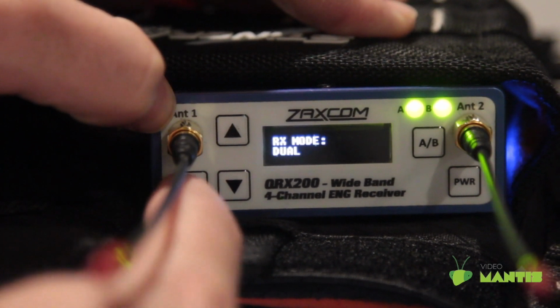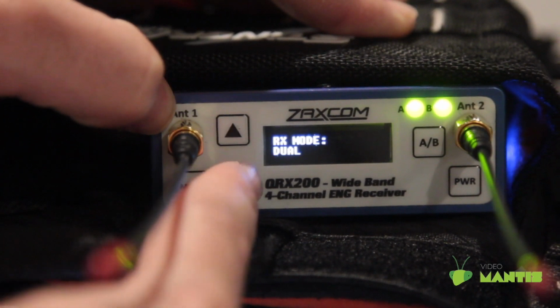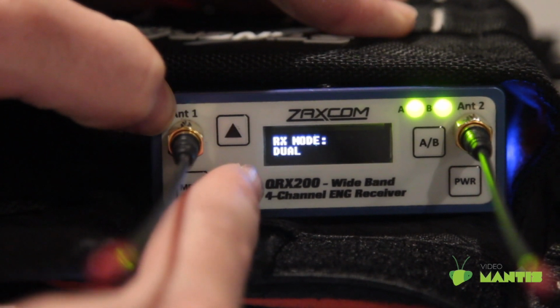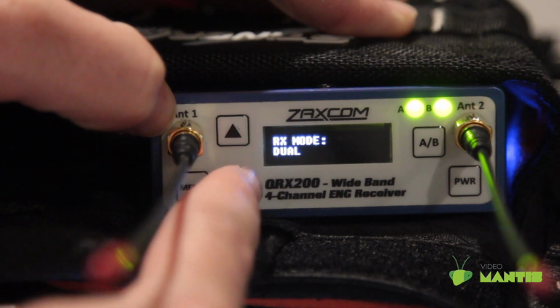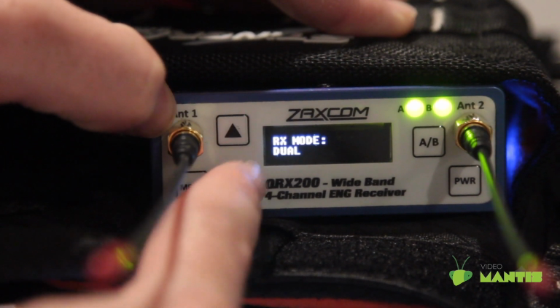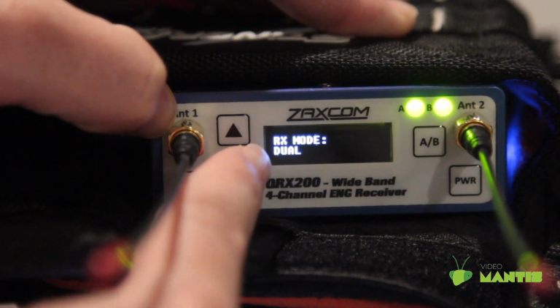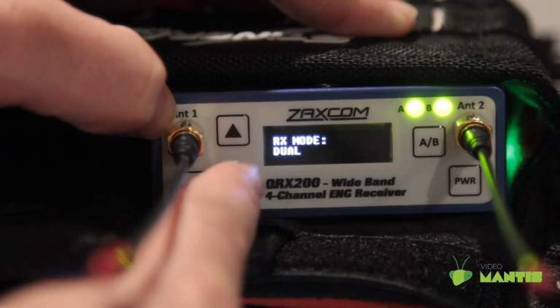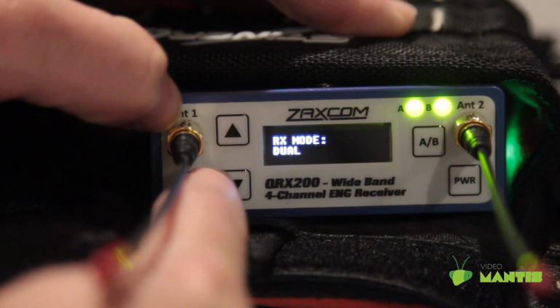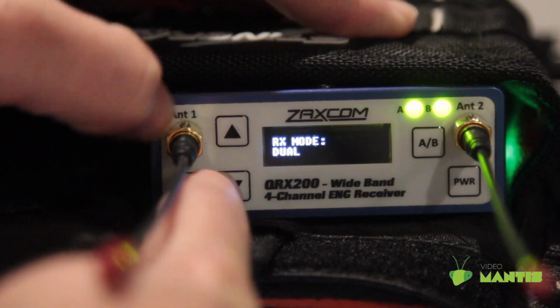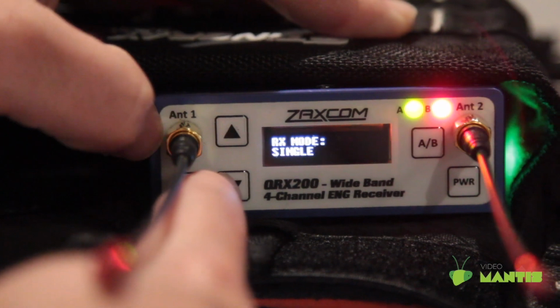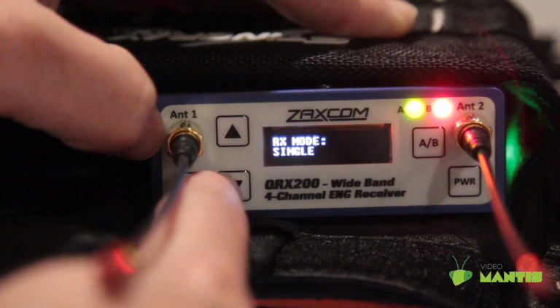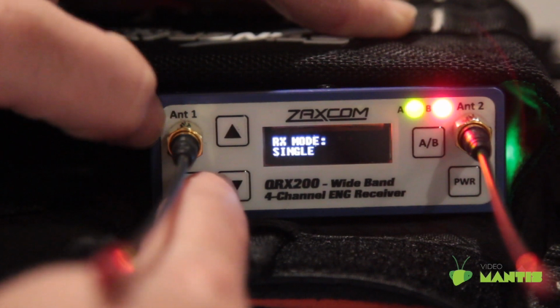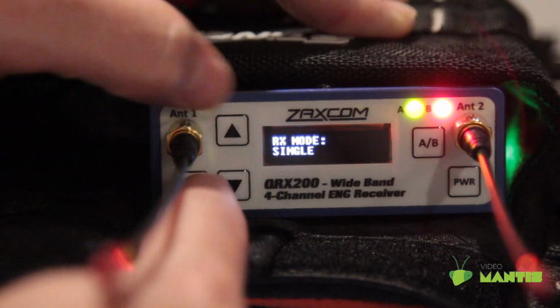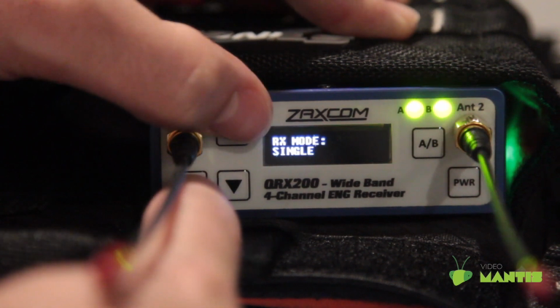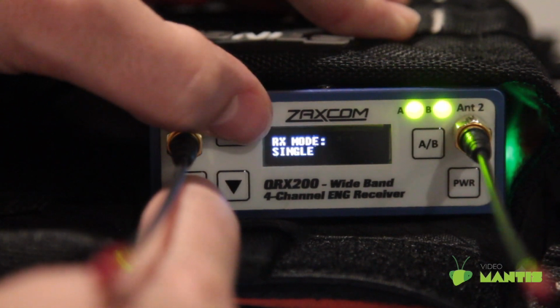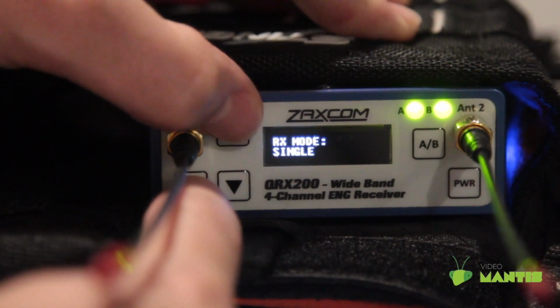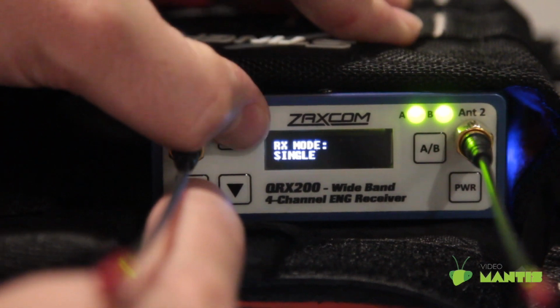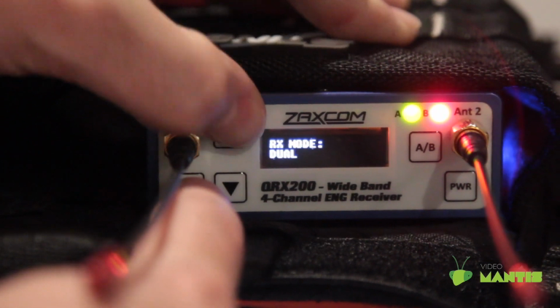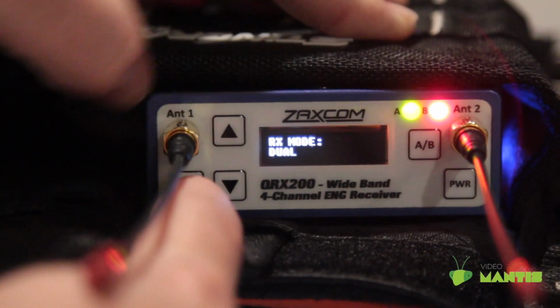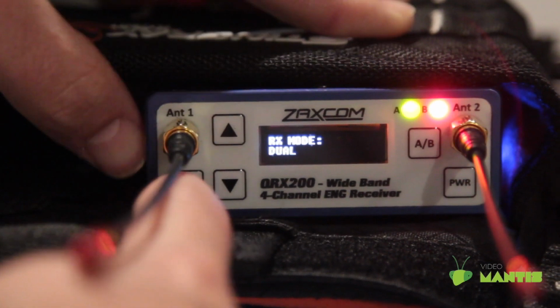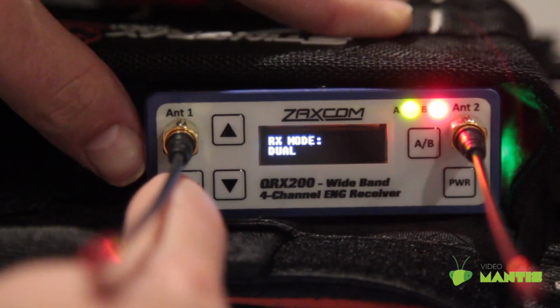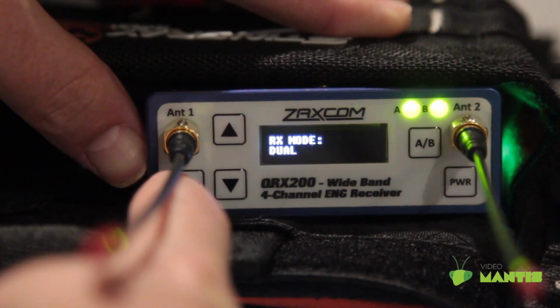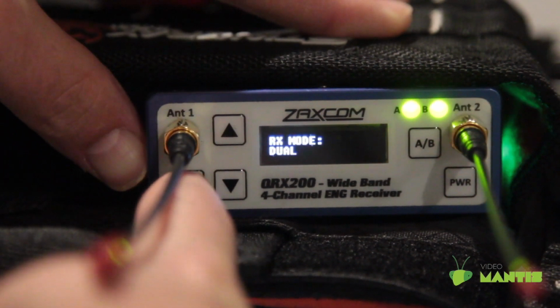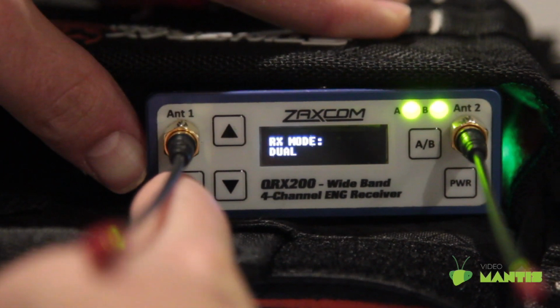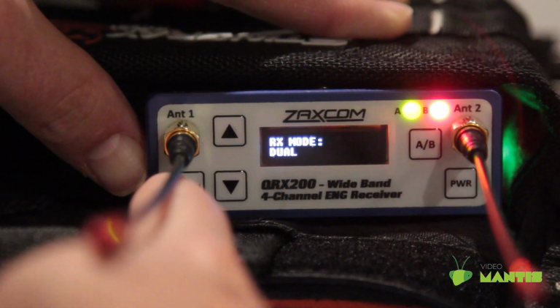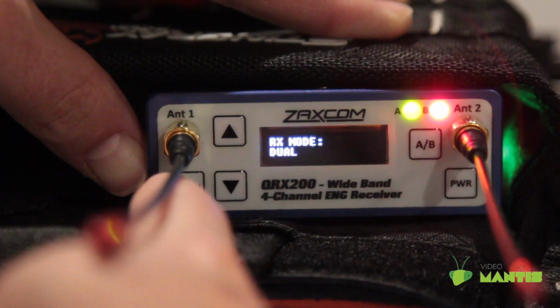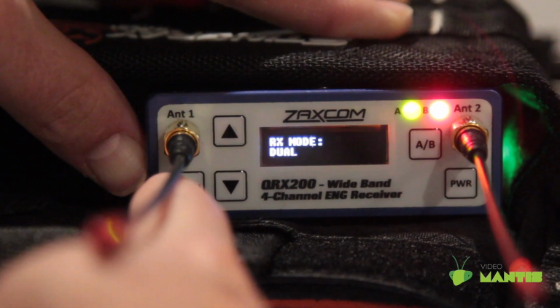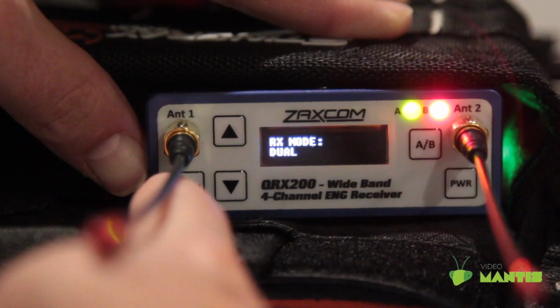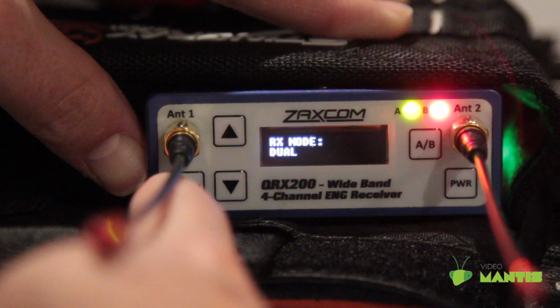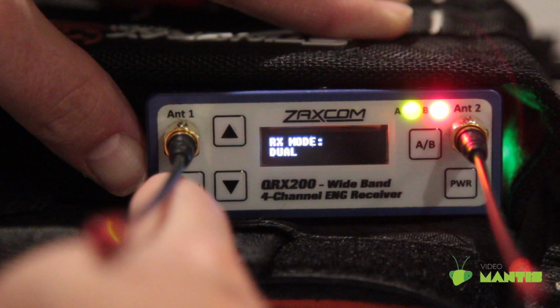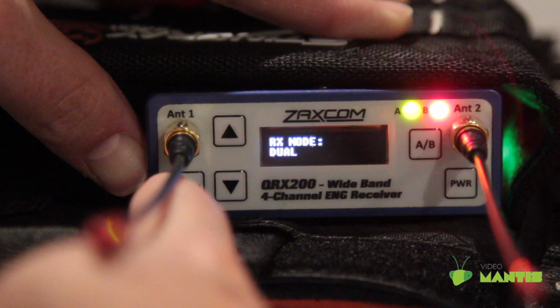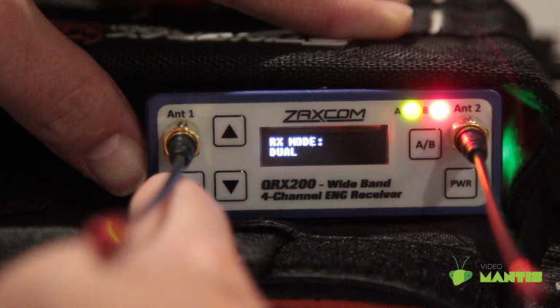On this page, you select dual or single mode. In single mode, you can receive audio from one transmitter. In dual mode, you can receive audio from two transmitters.